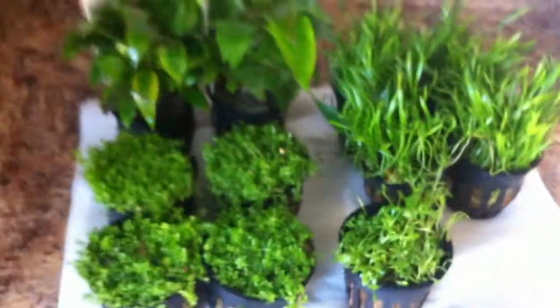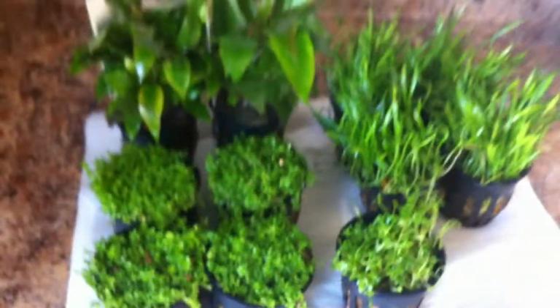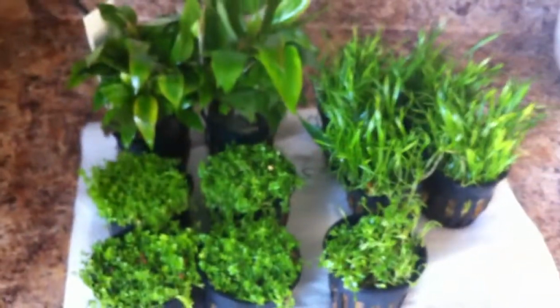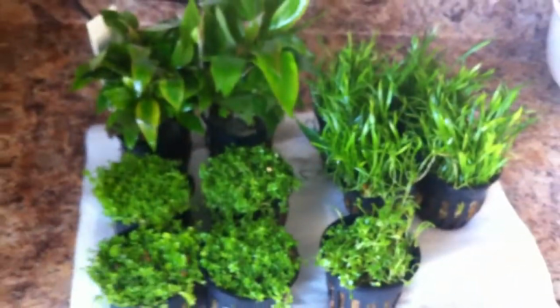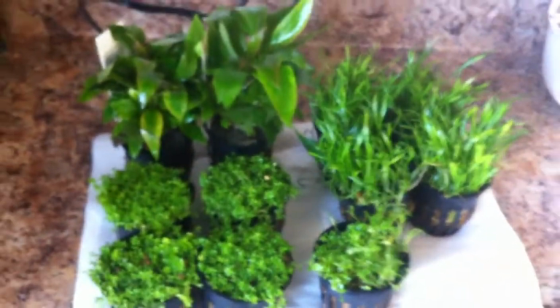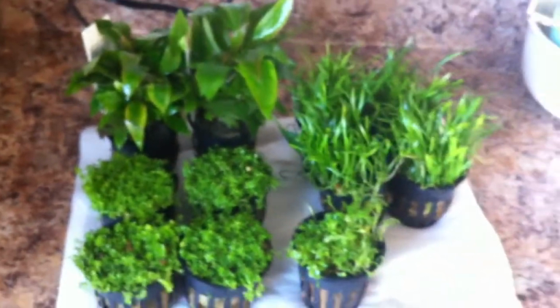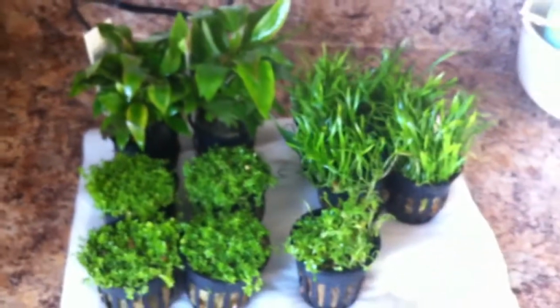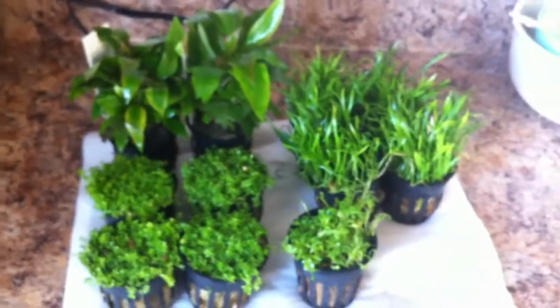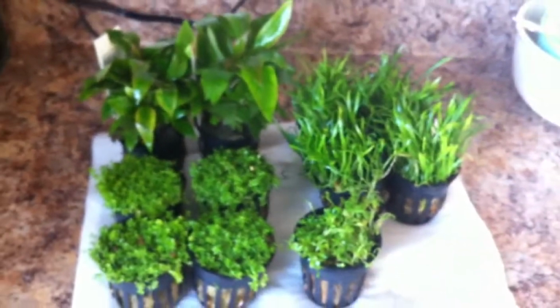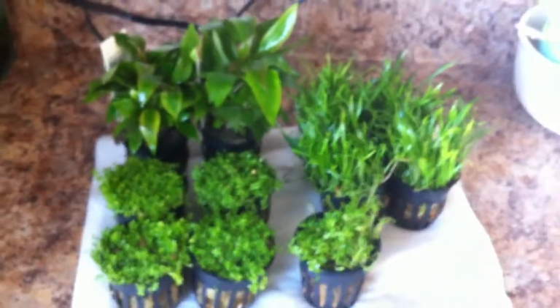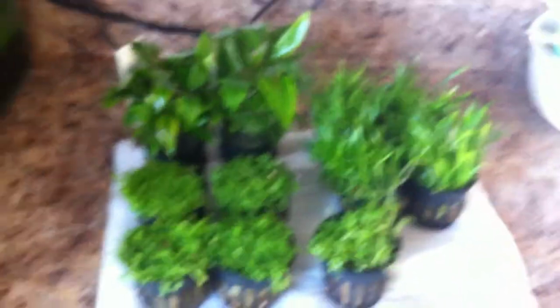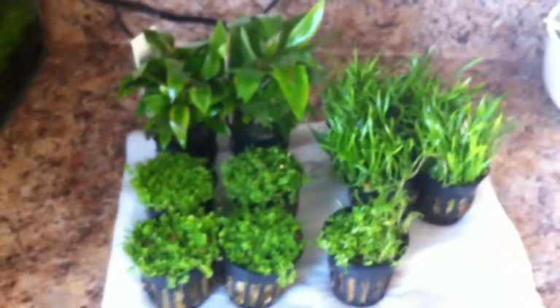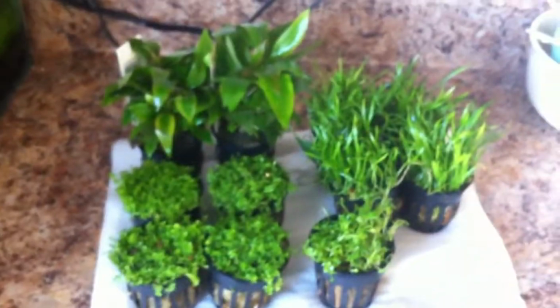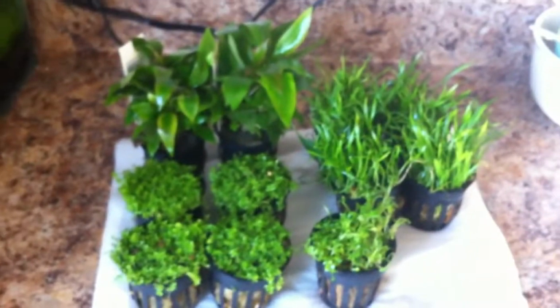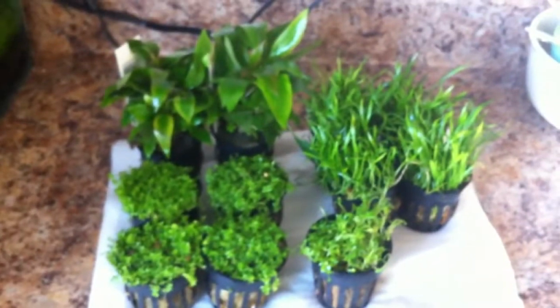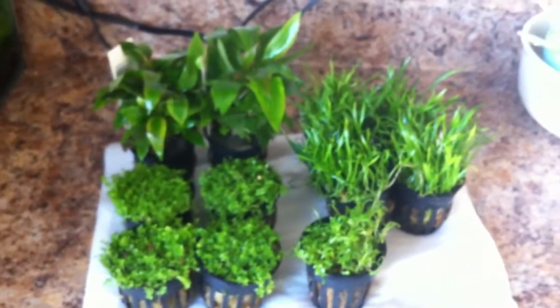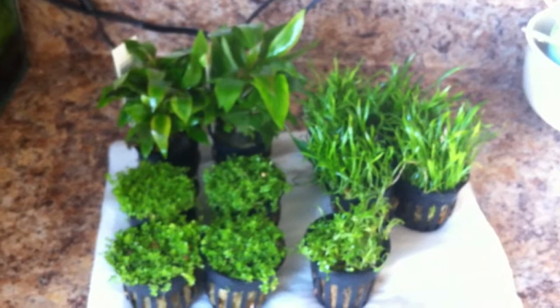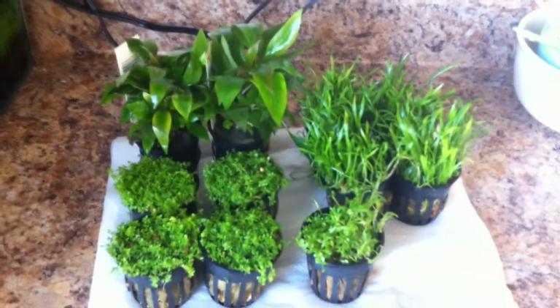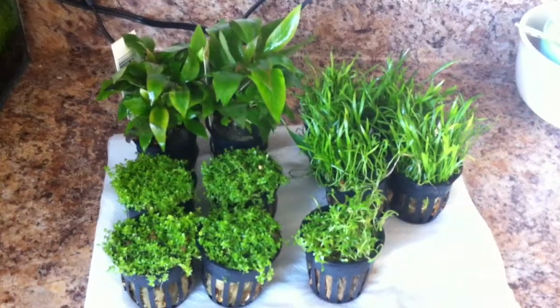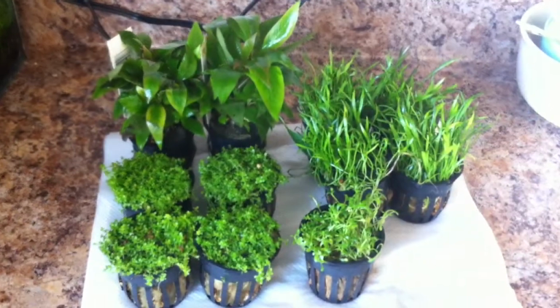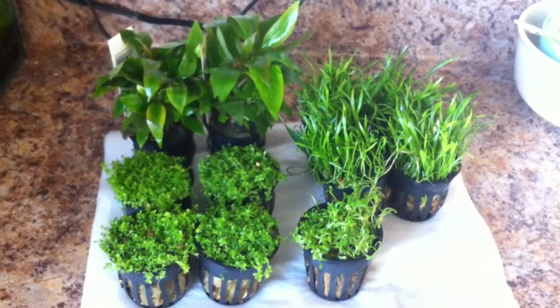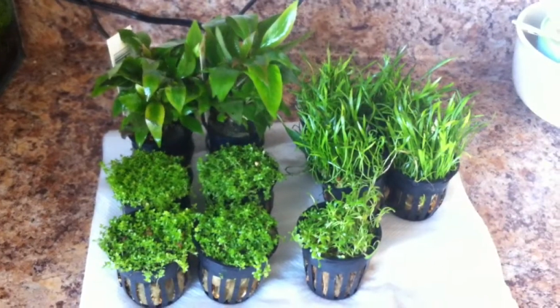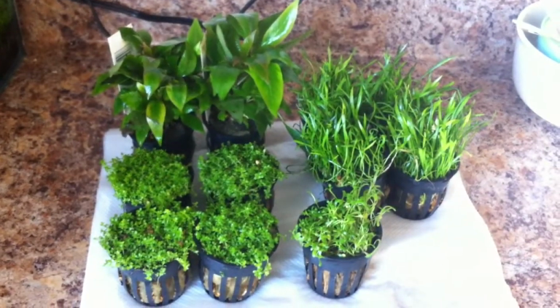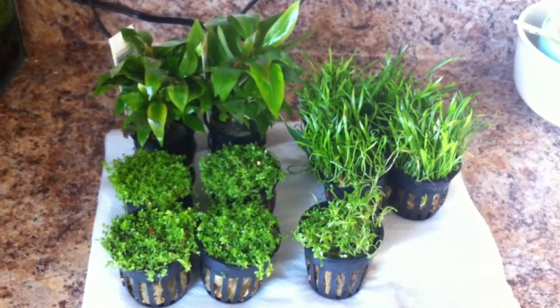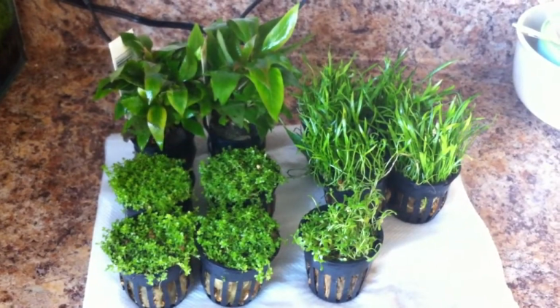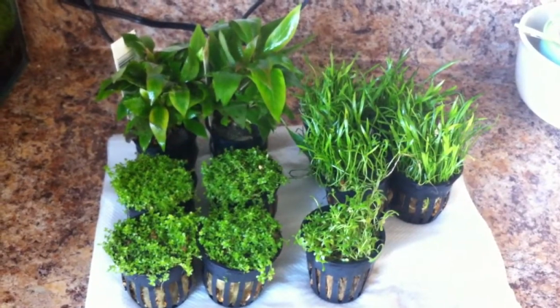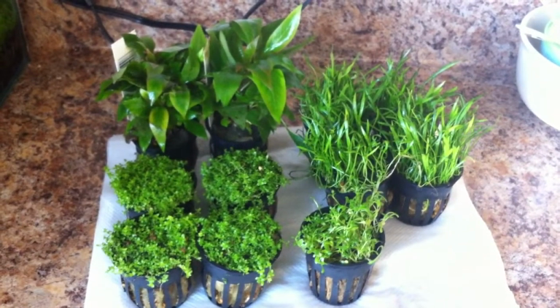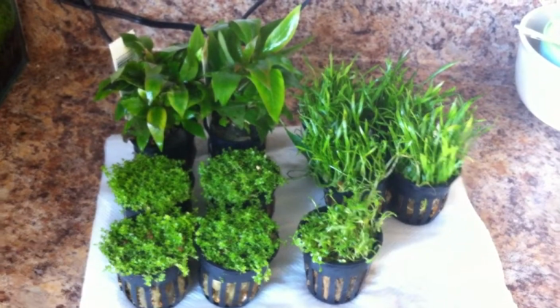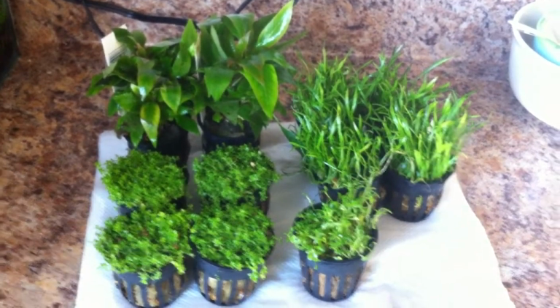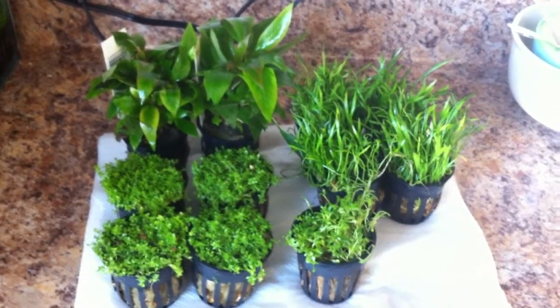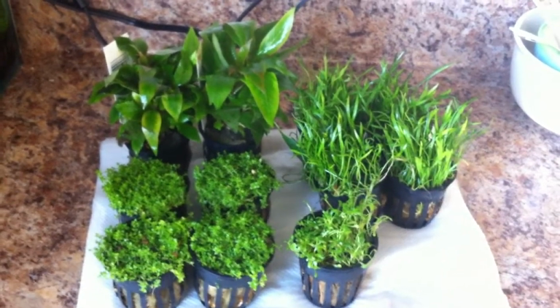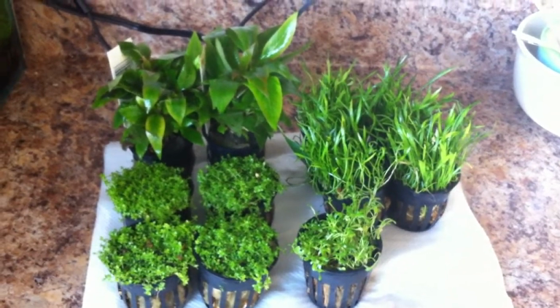I'll do a little video showing you the plants once I've gotten them all cut up and ready for planting. Thanks for watching.